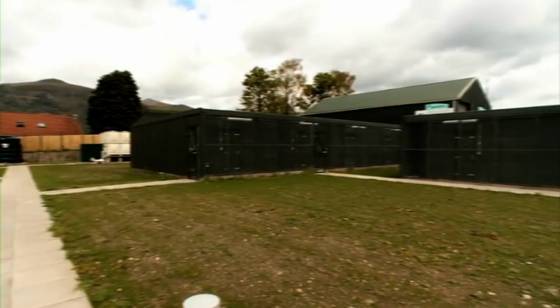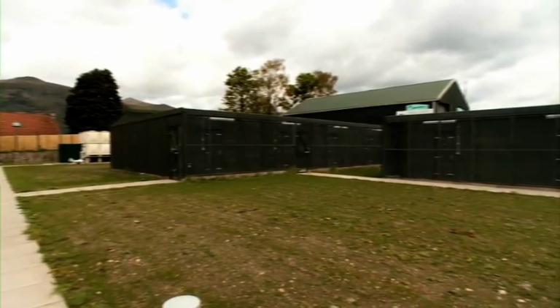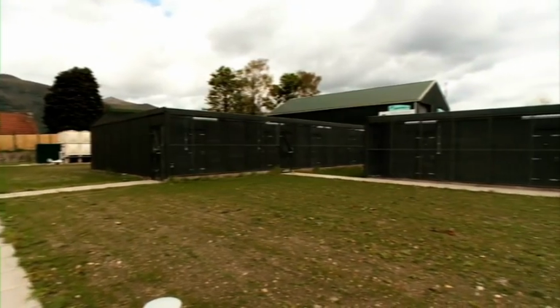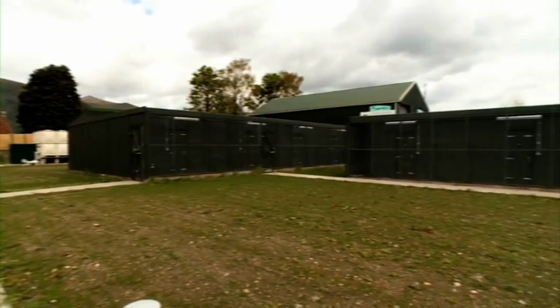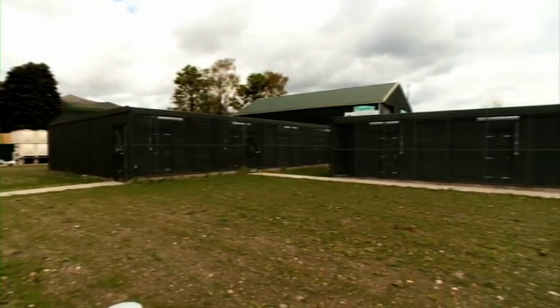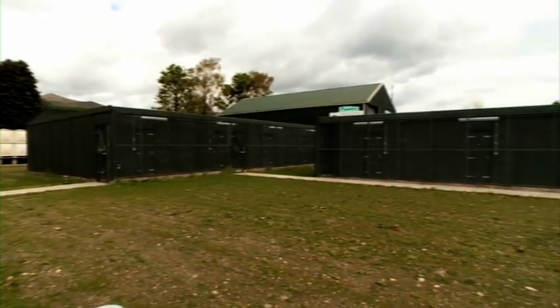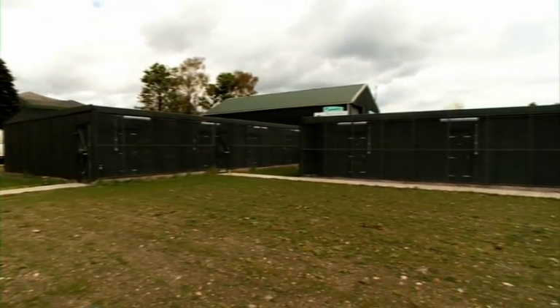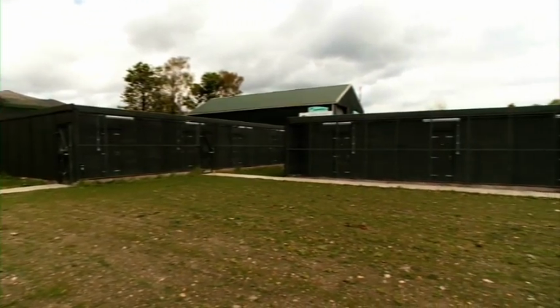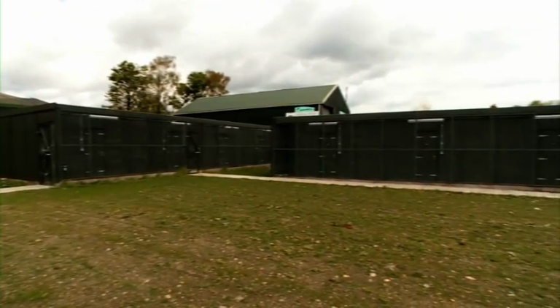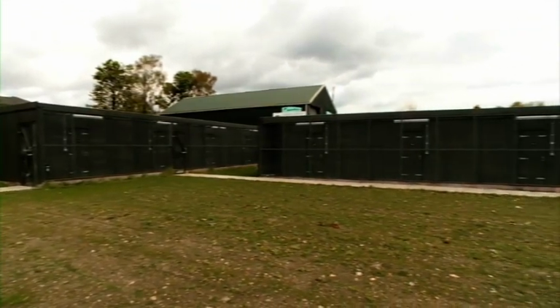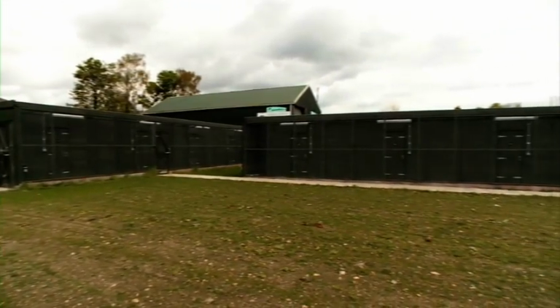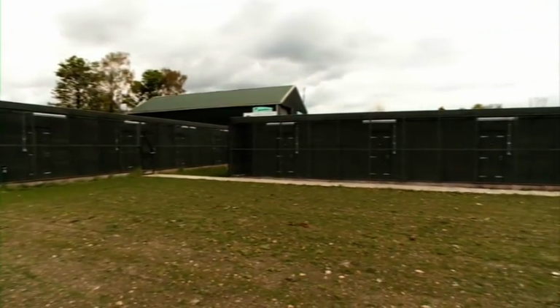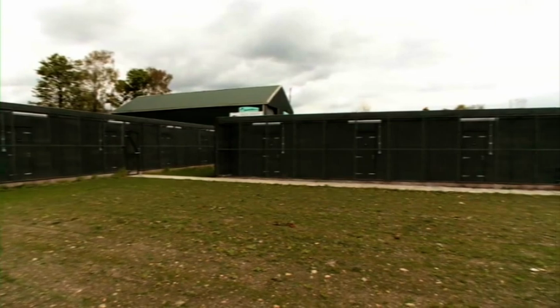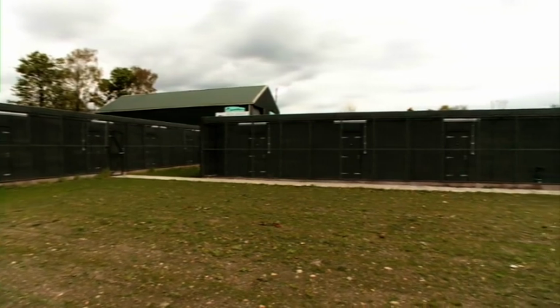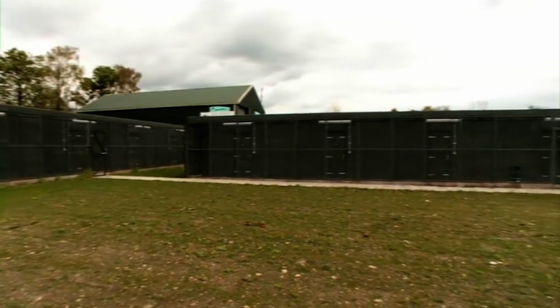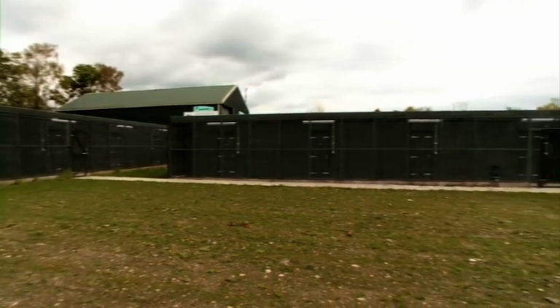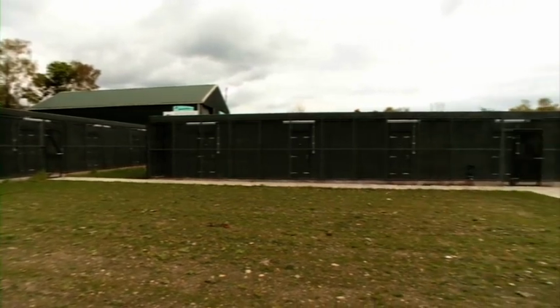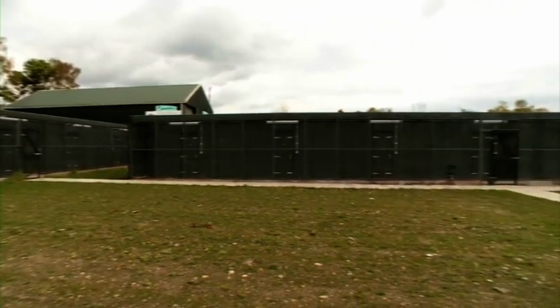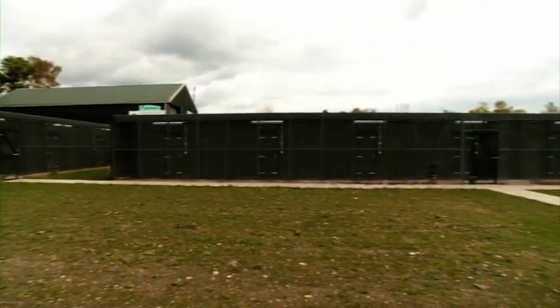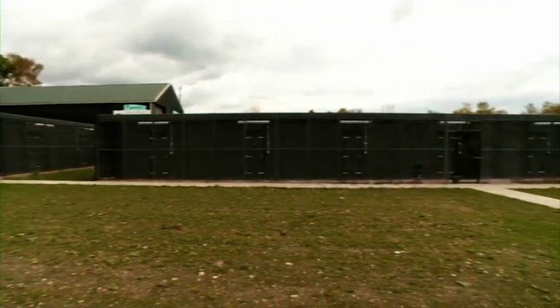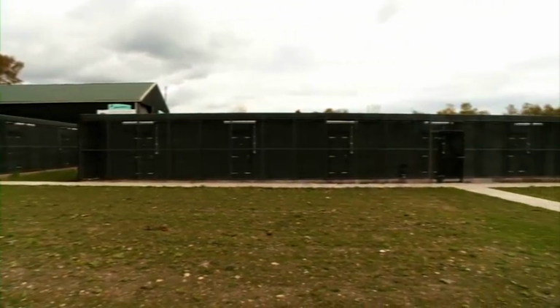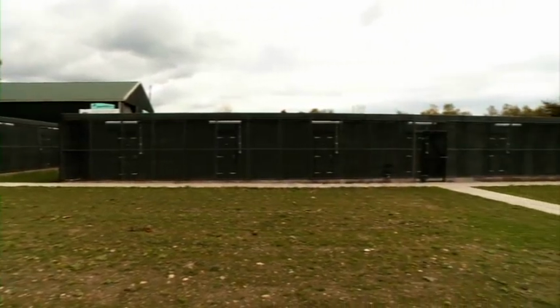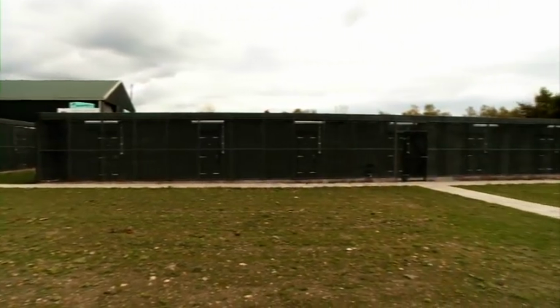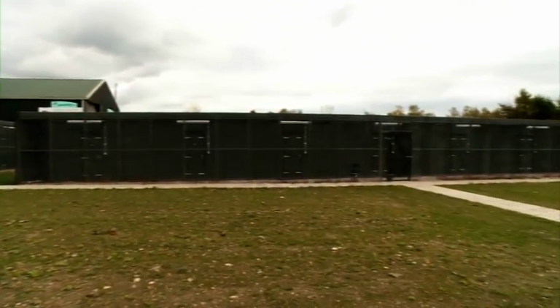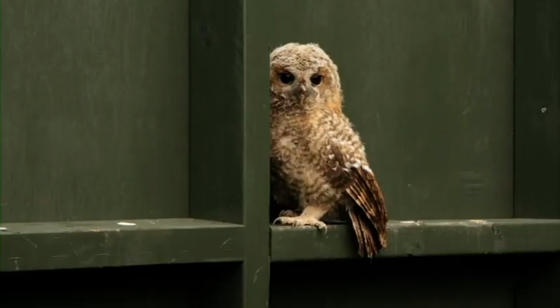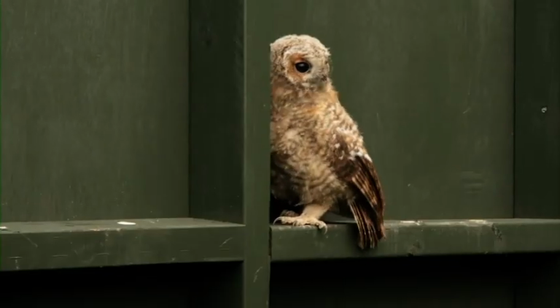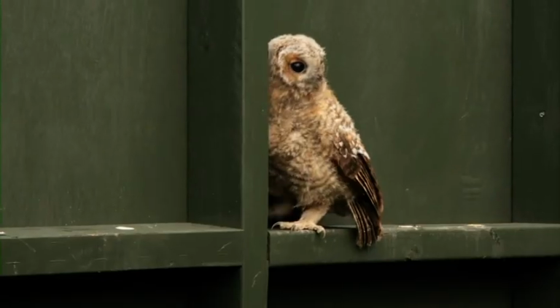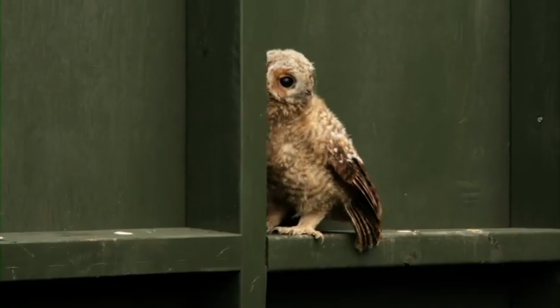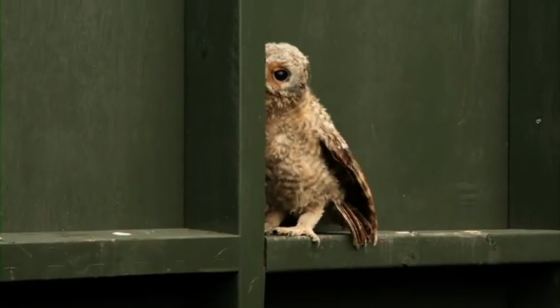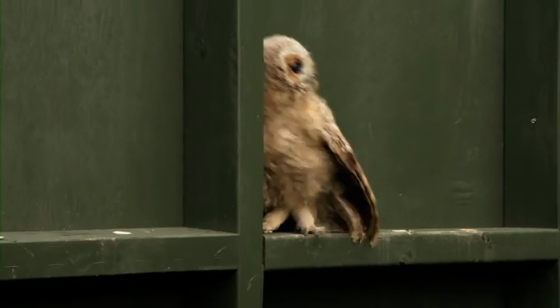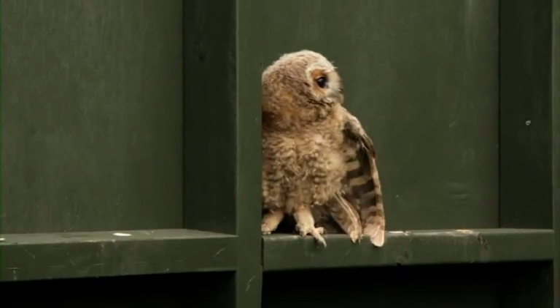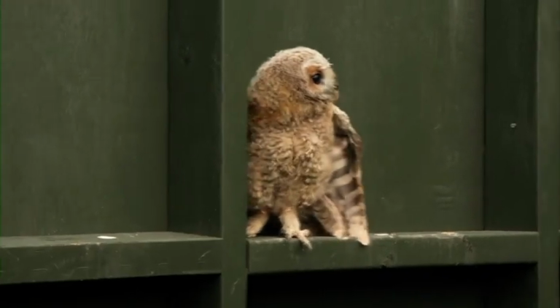There's 15 aviaries, which means we can keep lots of different types of birds of prey right the way up to eagles or down to owls, anything like that.